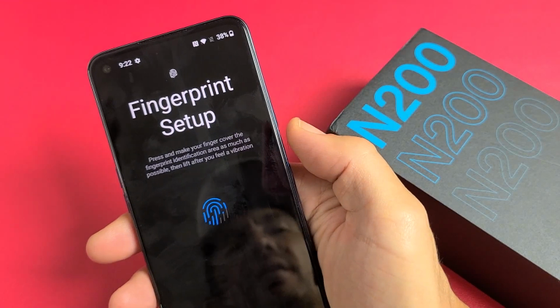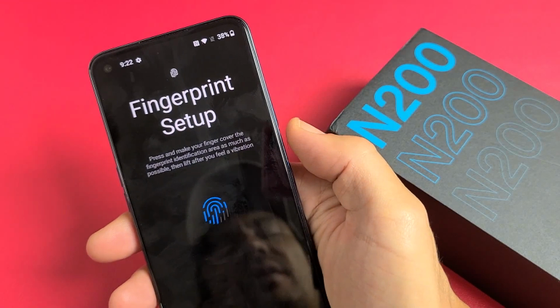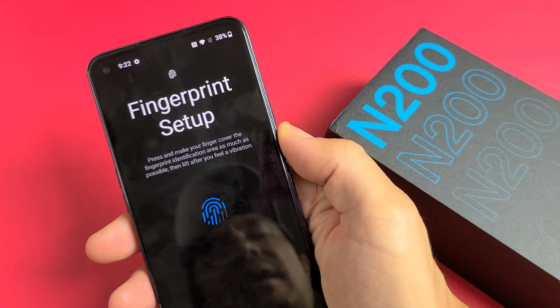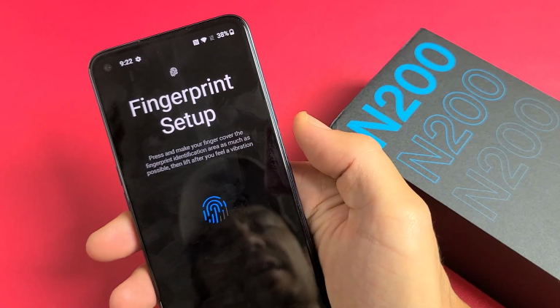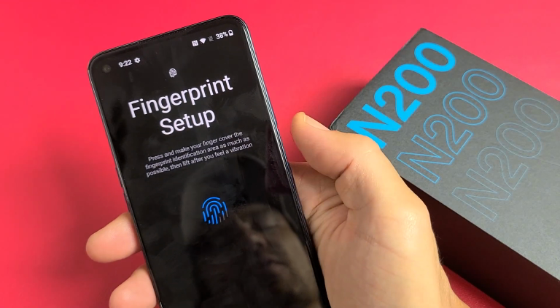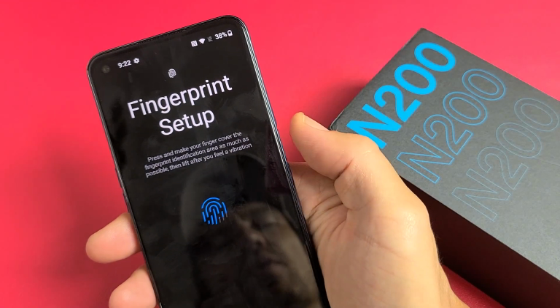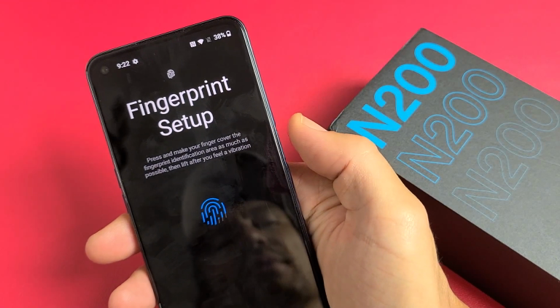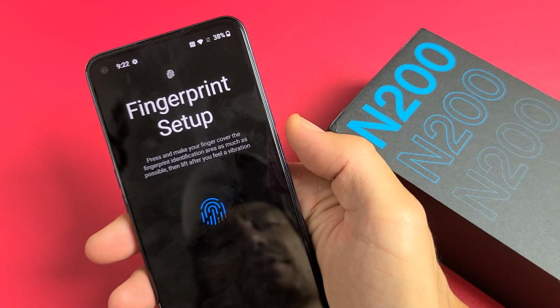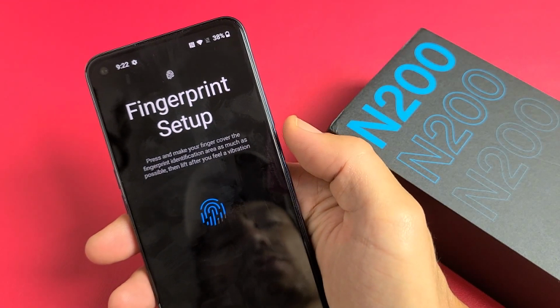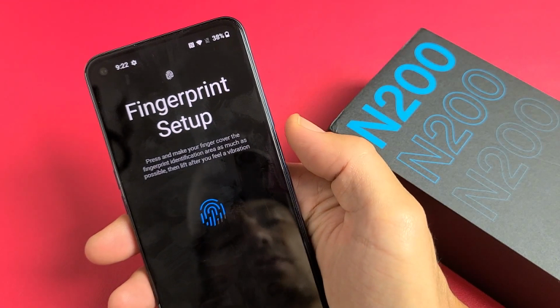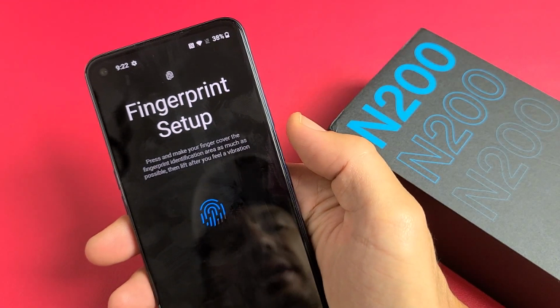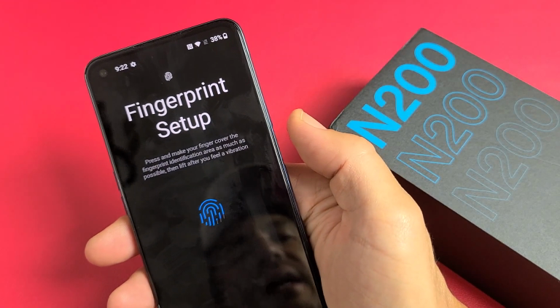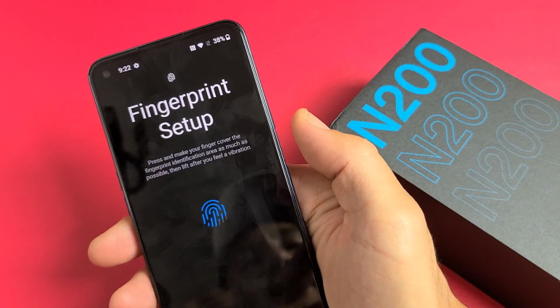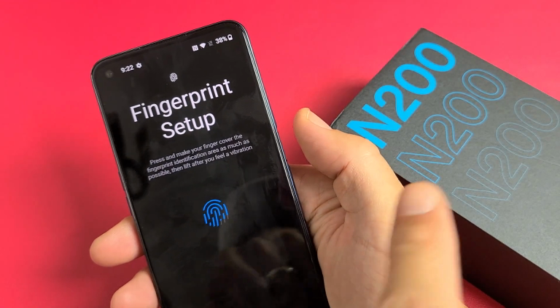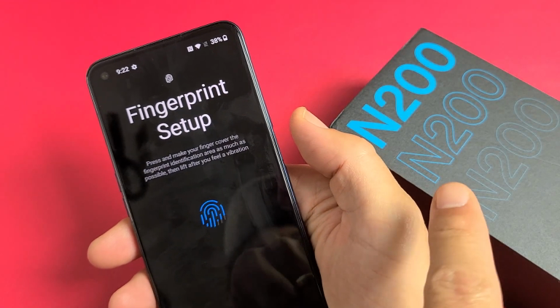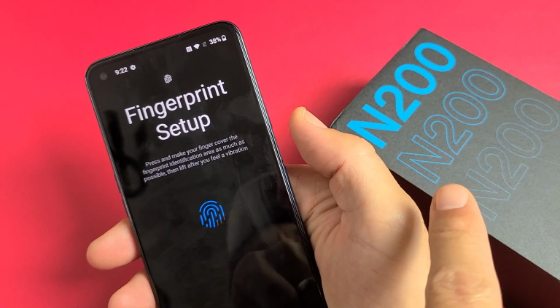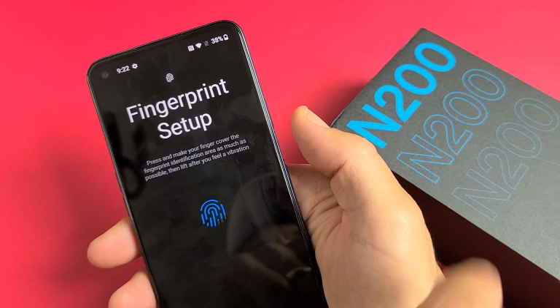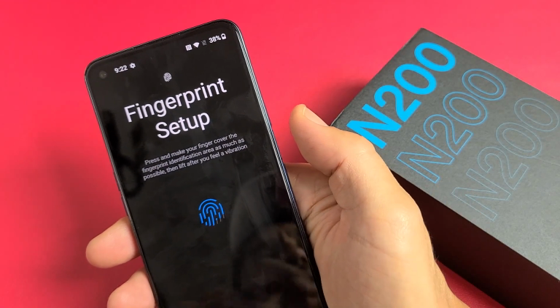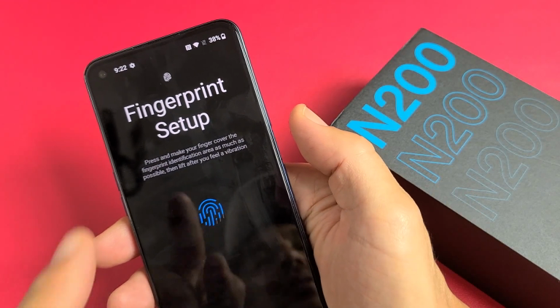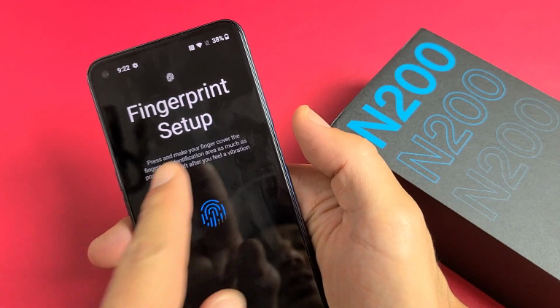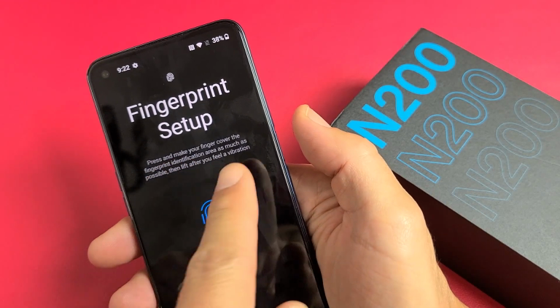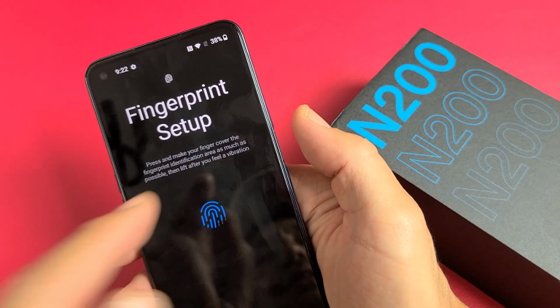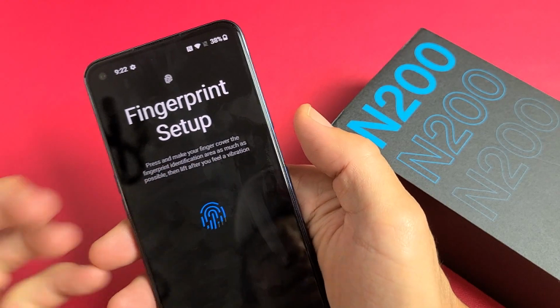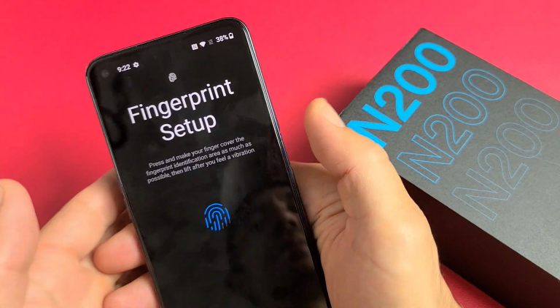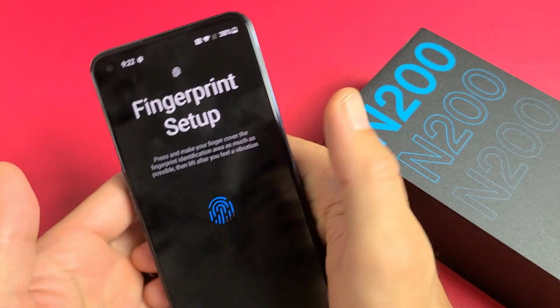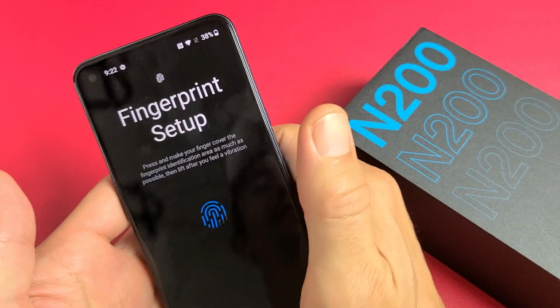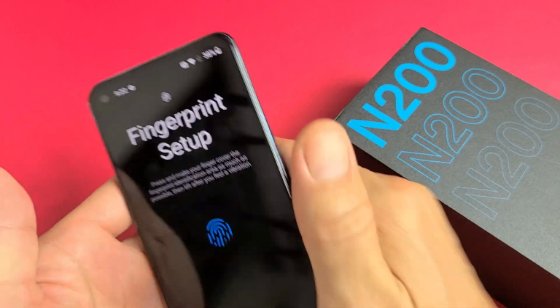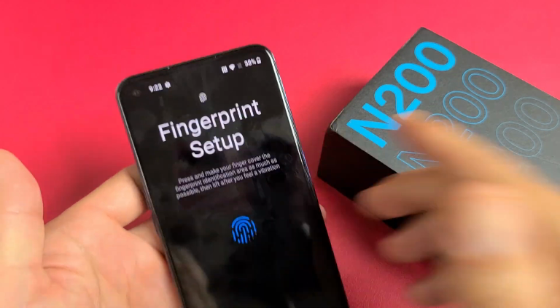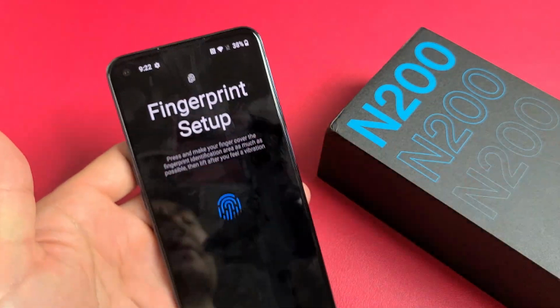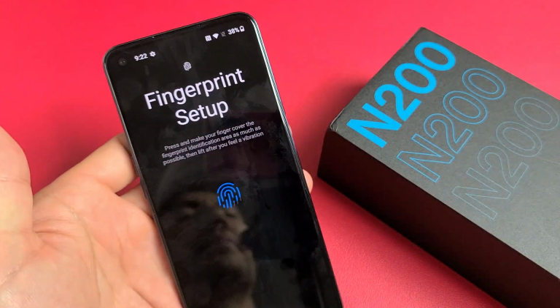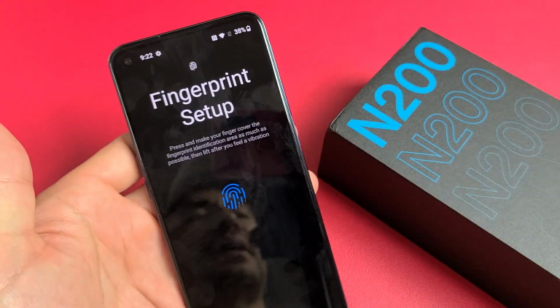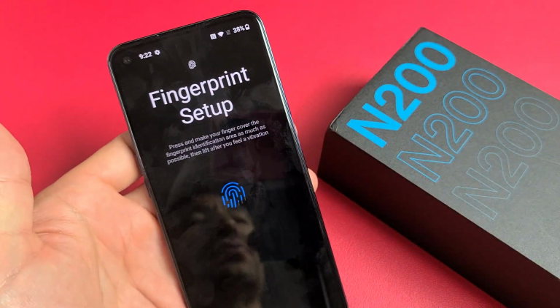I have a OnePlus Nord N200 here. I'm going to show you how to set up a fingerprint password.